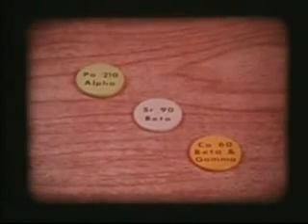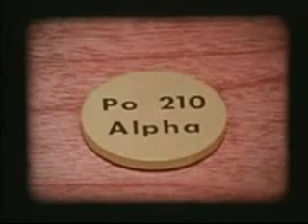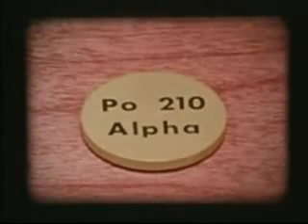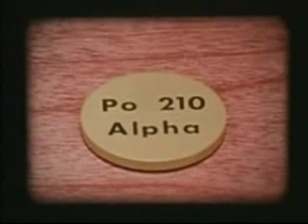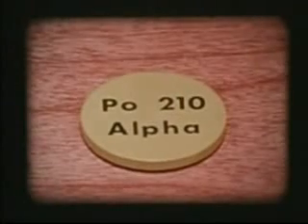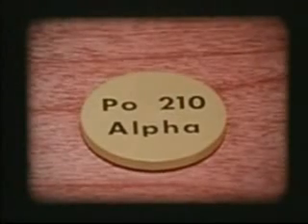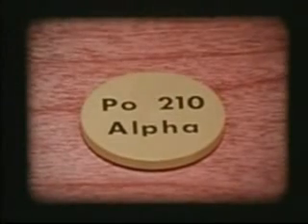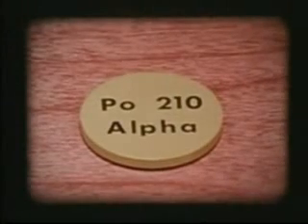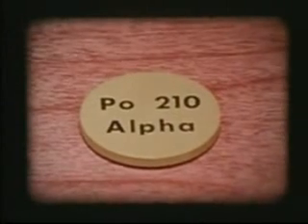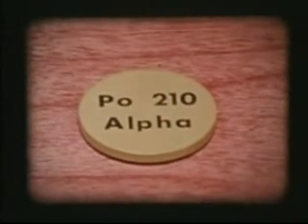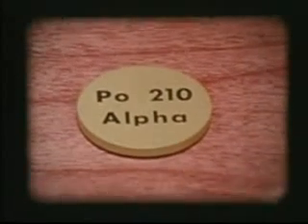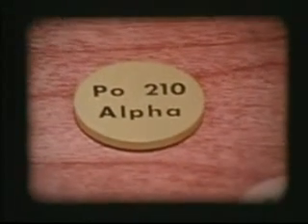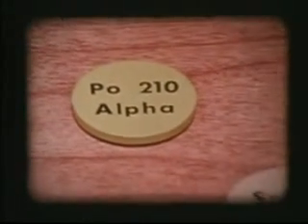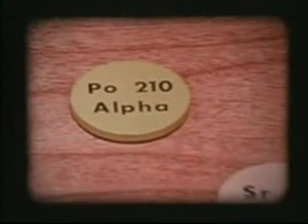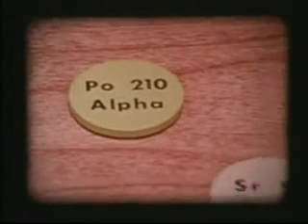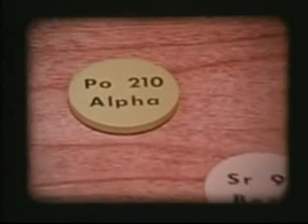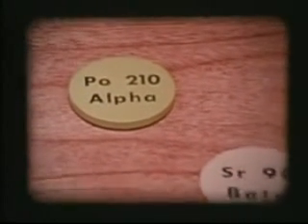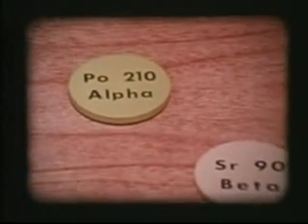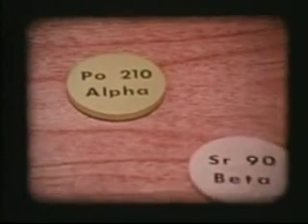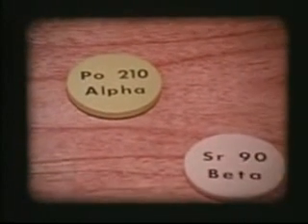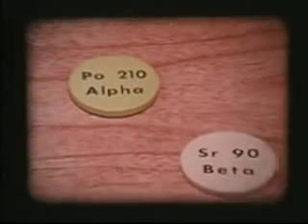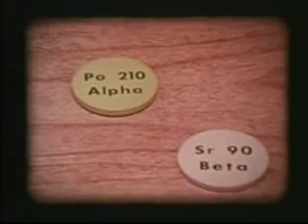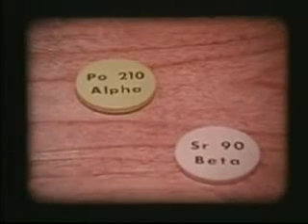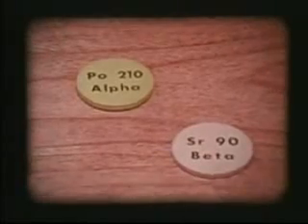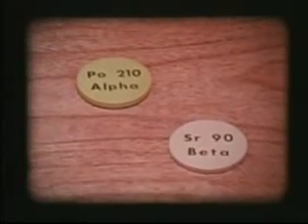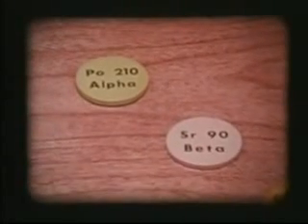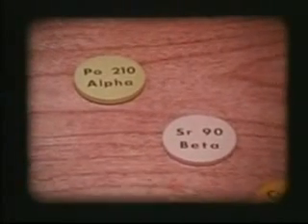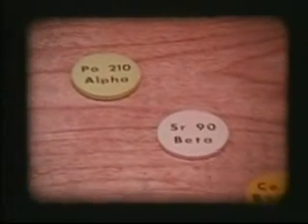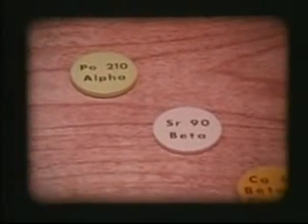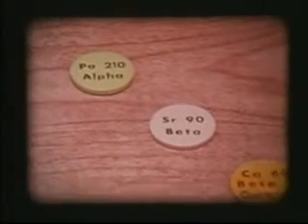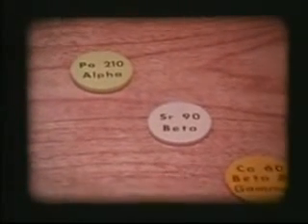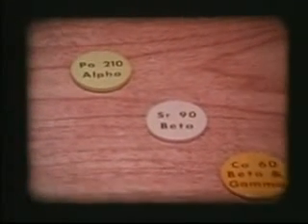Alpha particles, which are stopped rather easily. Beta particles, which have moderate penetrating power. And the highly penetrating gammas.